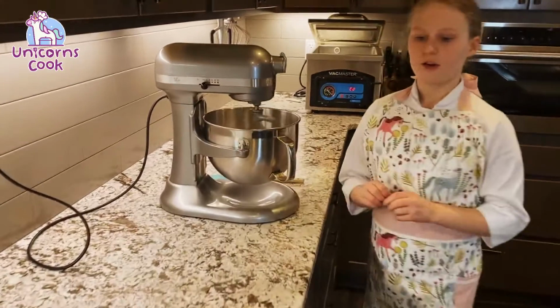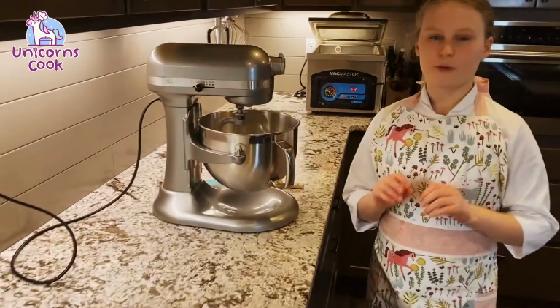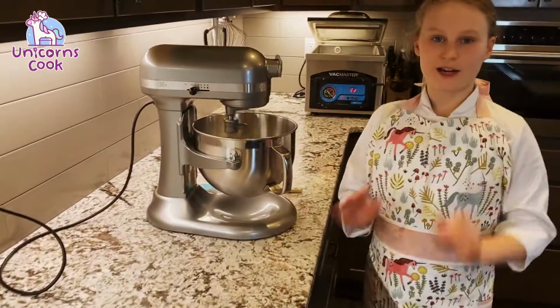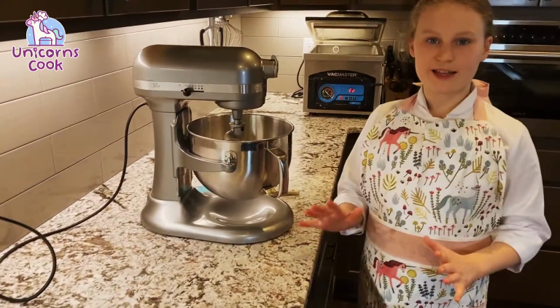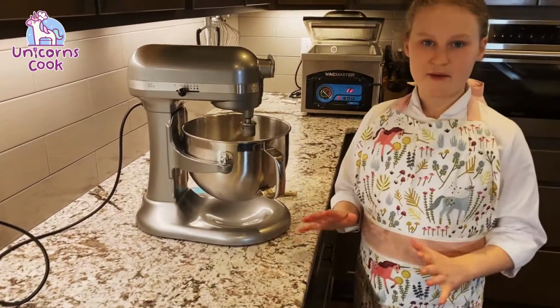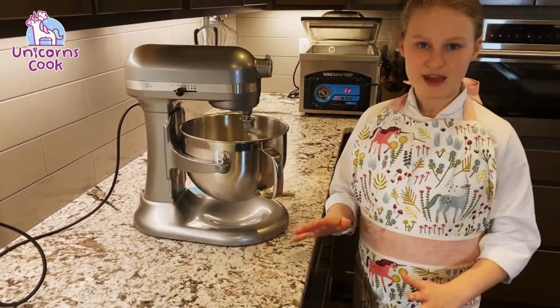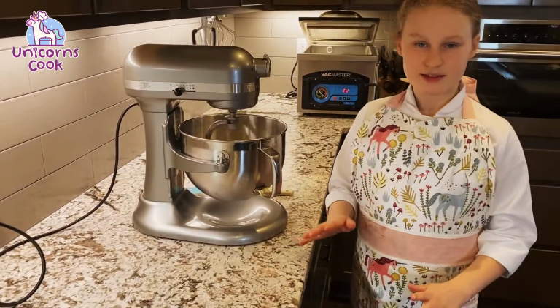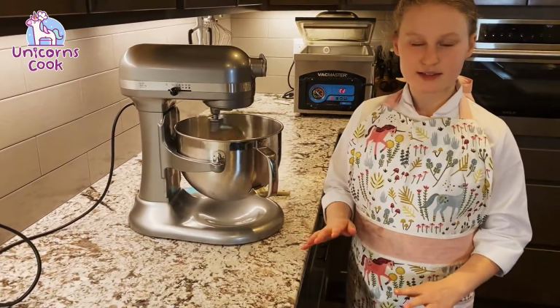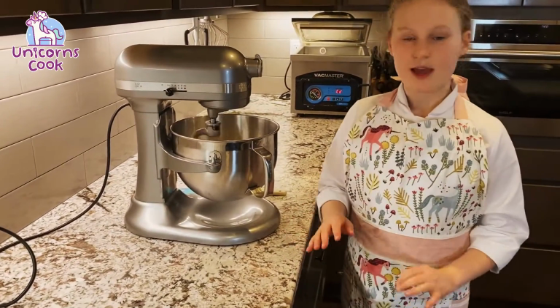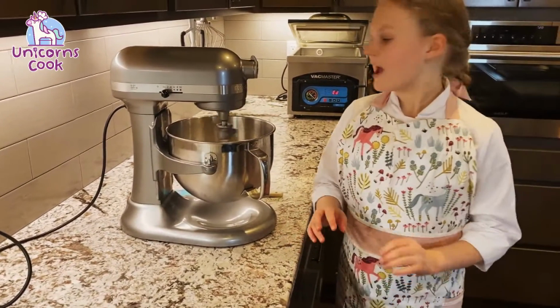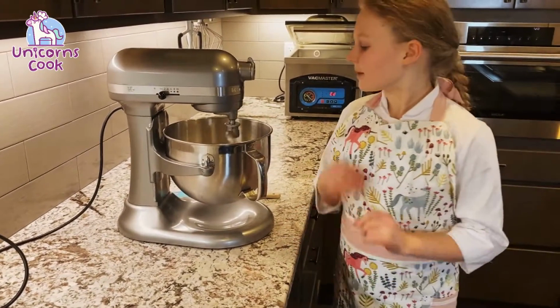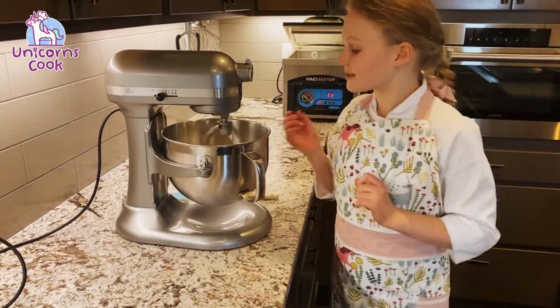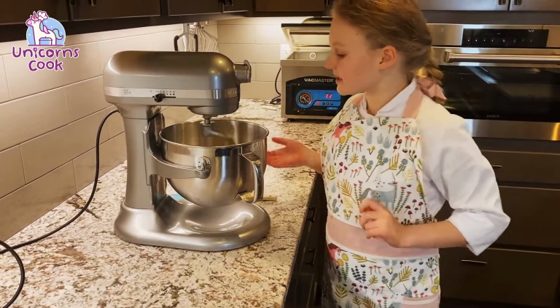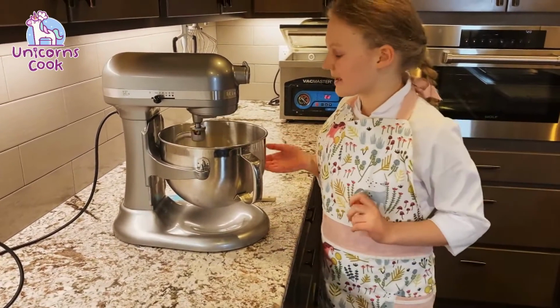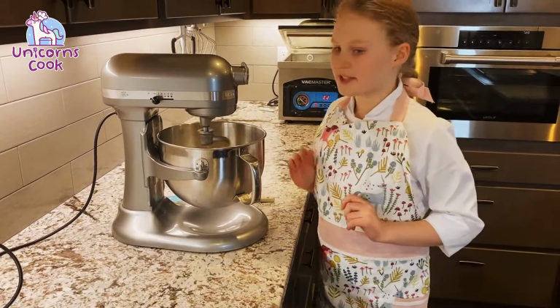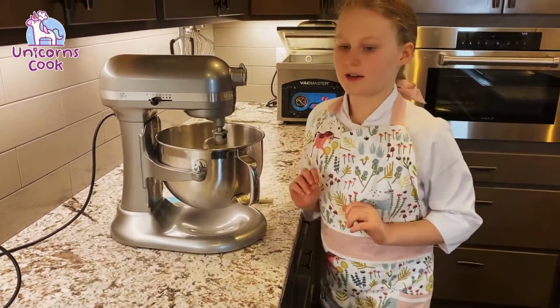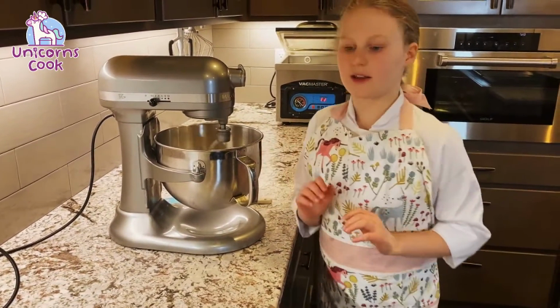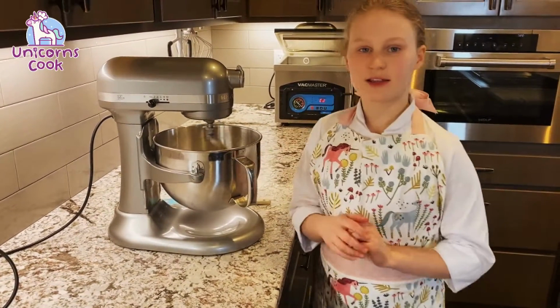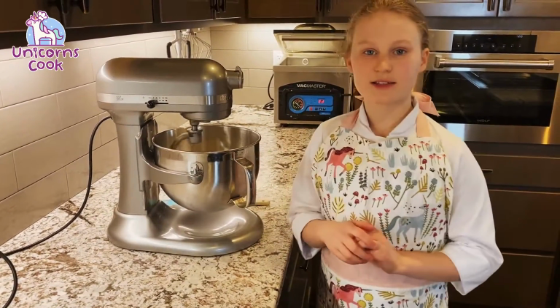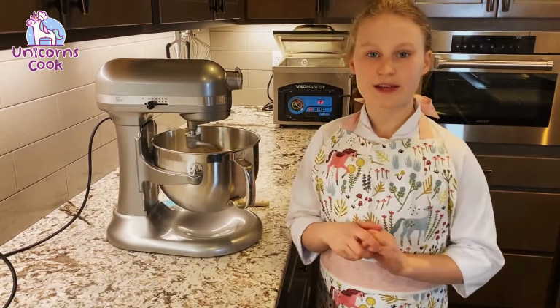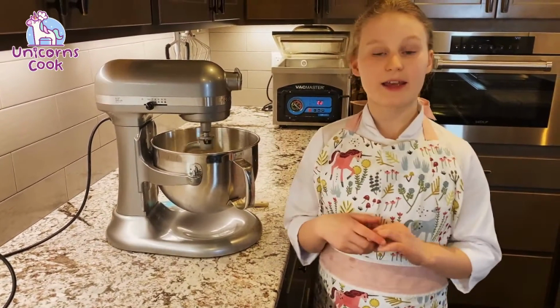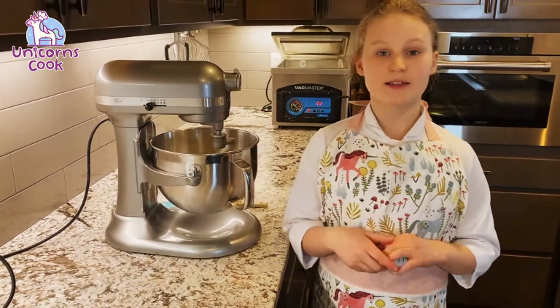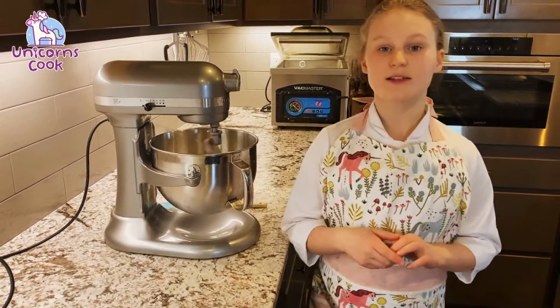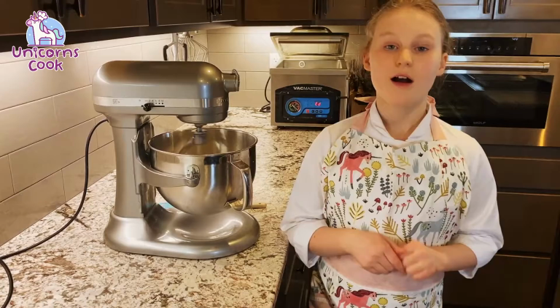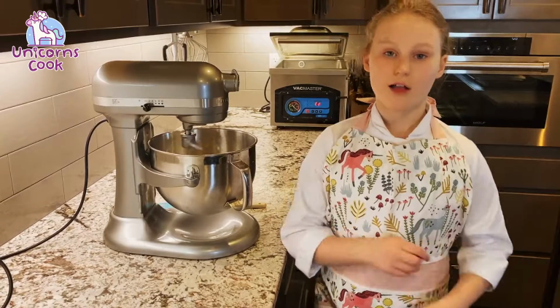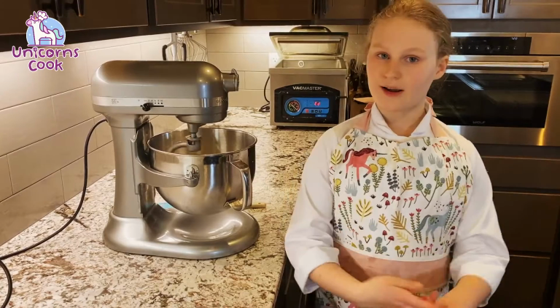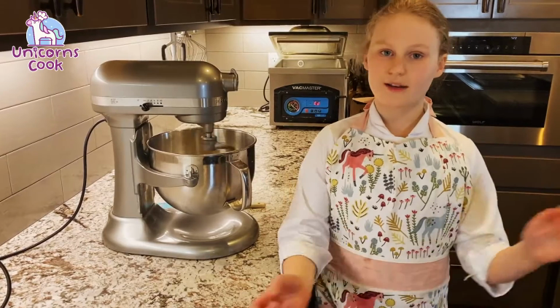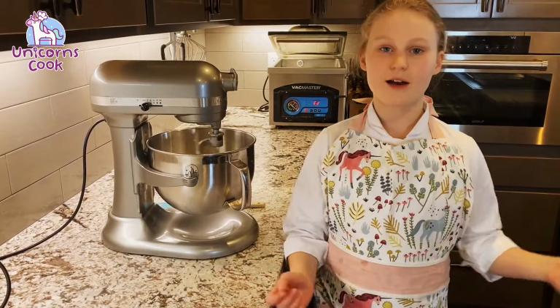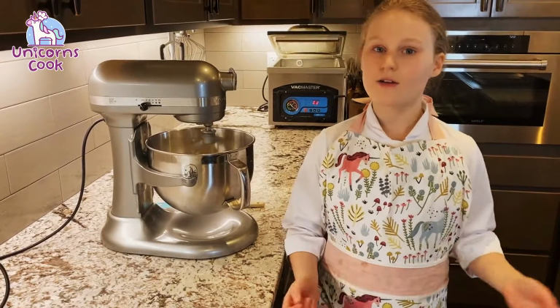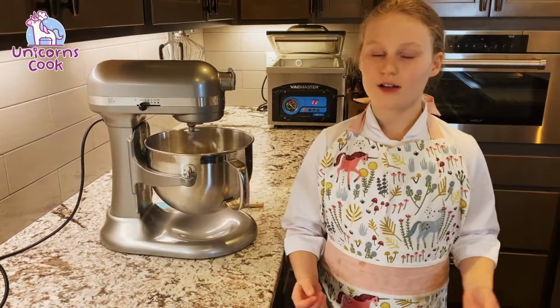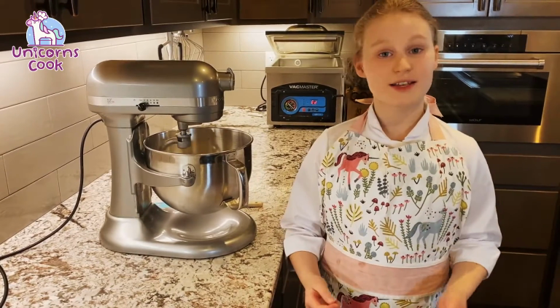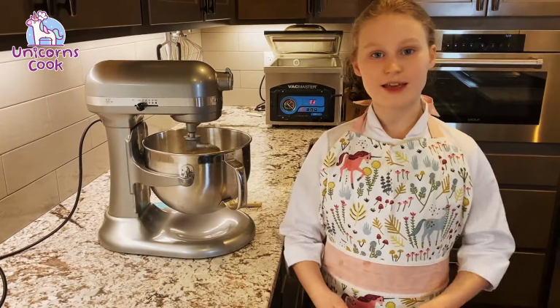We're gonna let that mix. And once this is mixed and our yeast is all ready to go, I'll see you then.